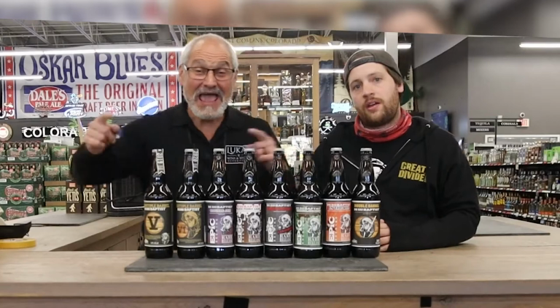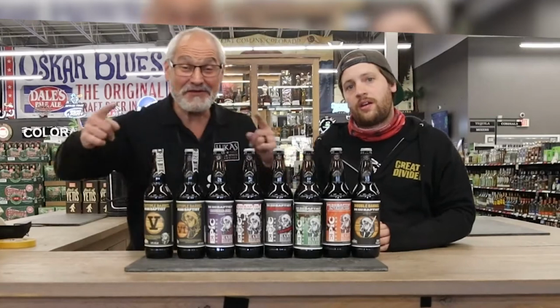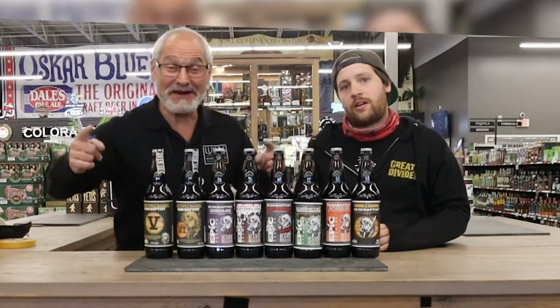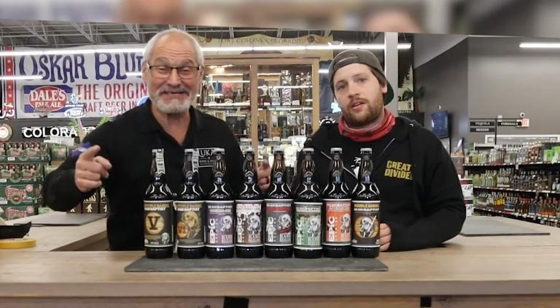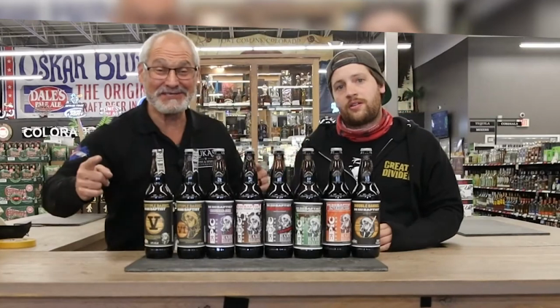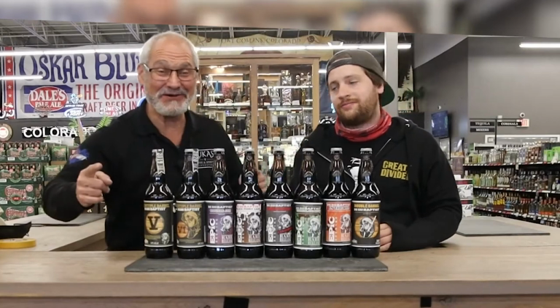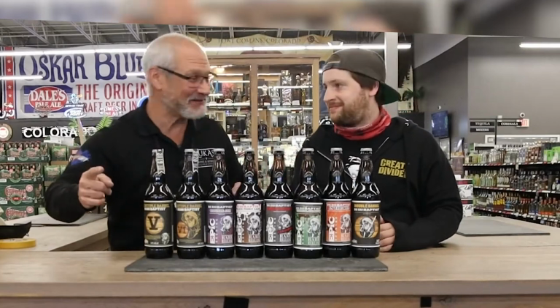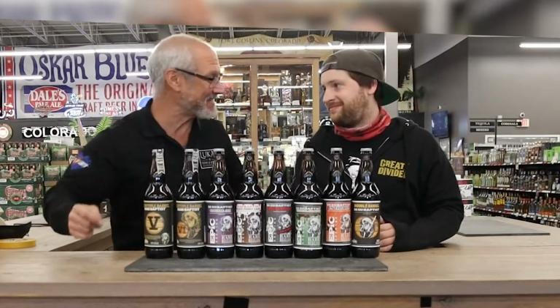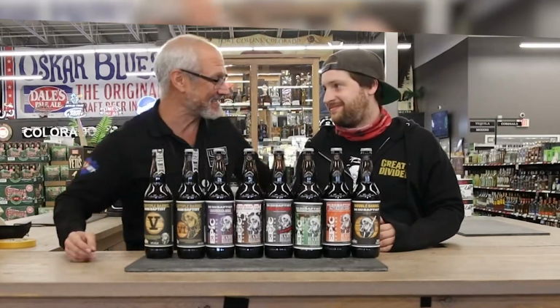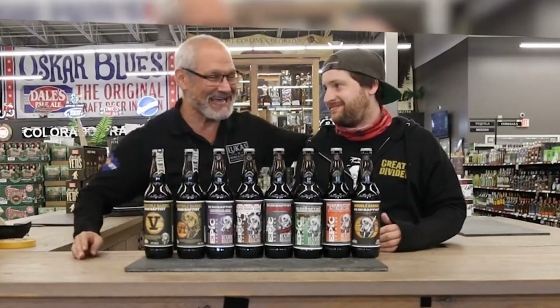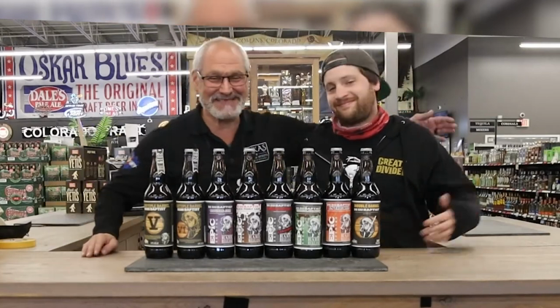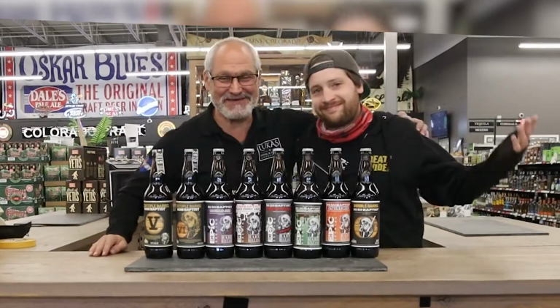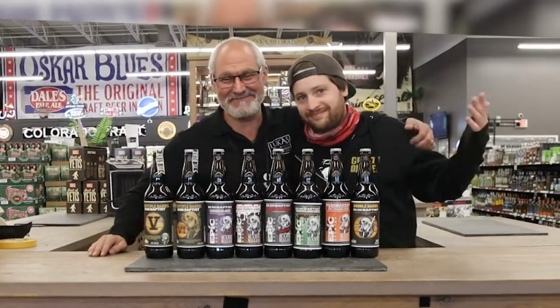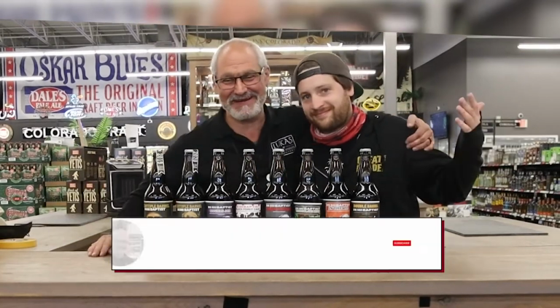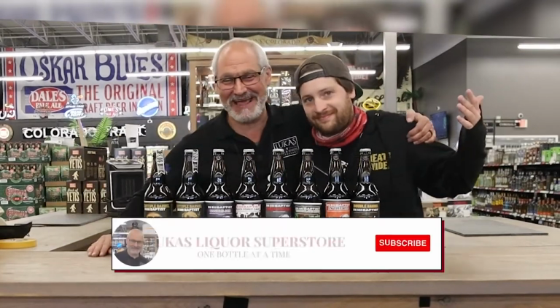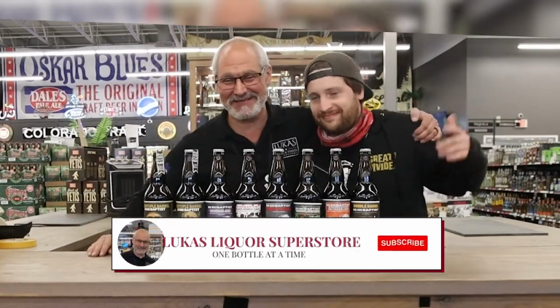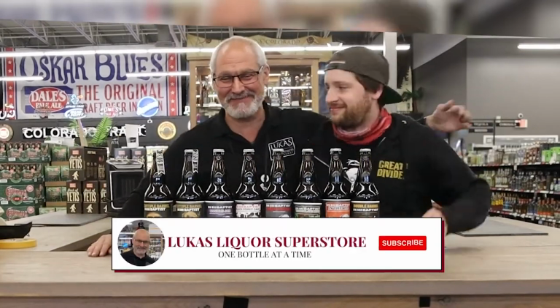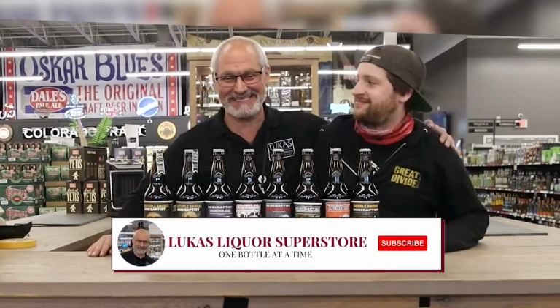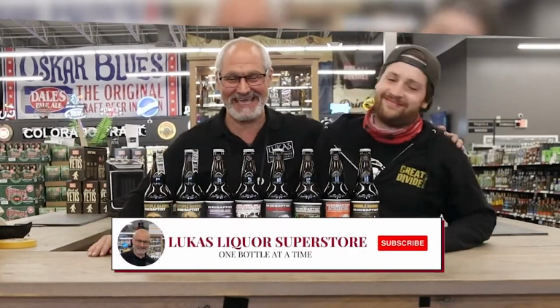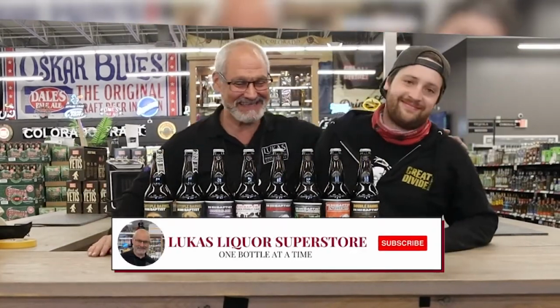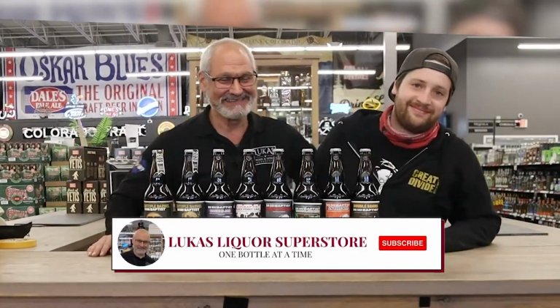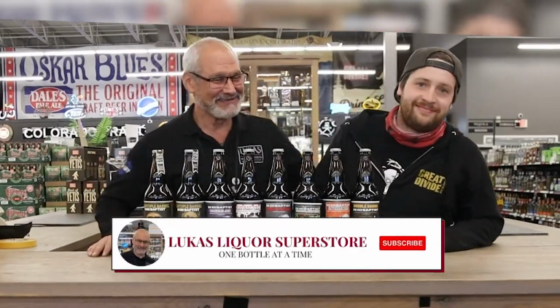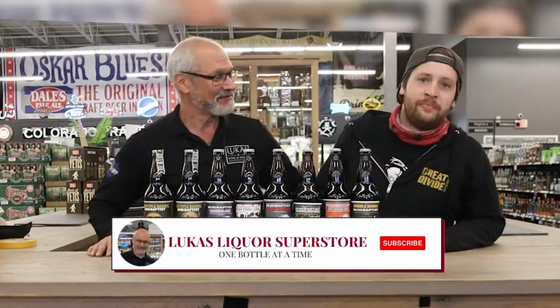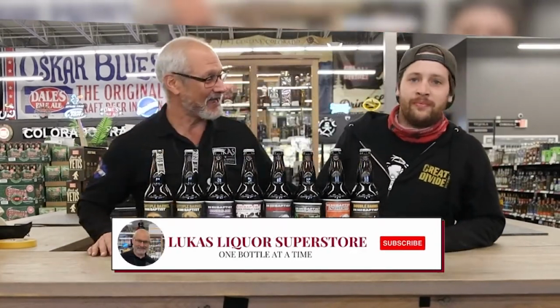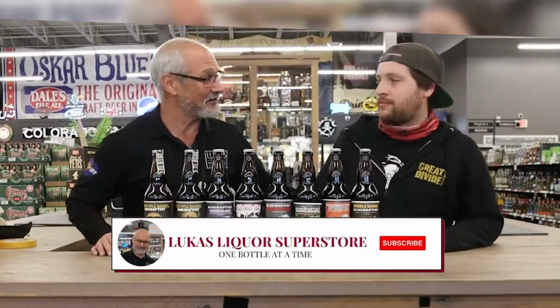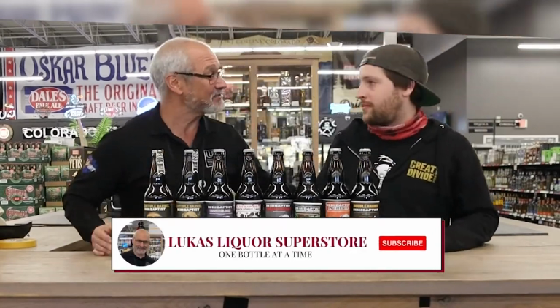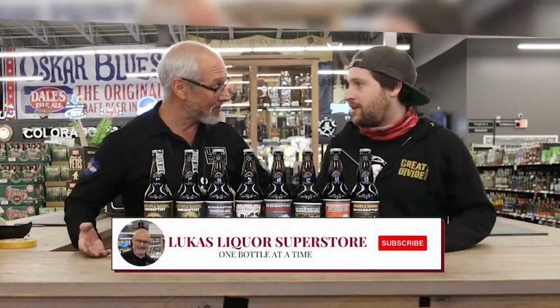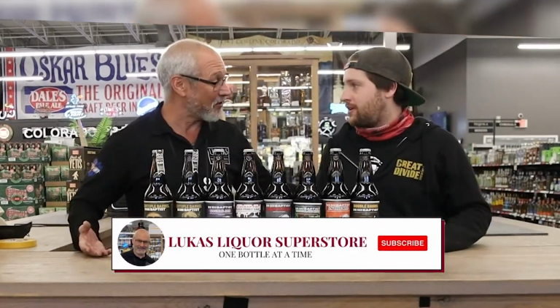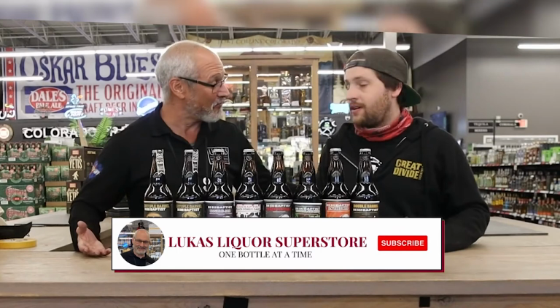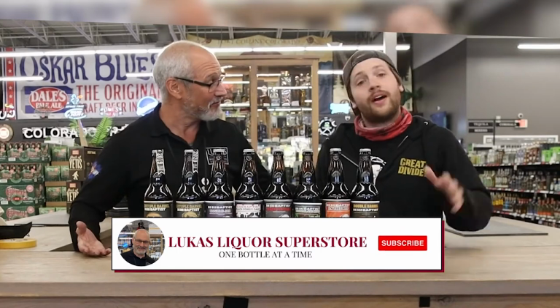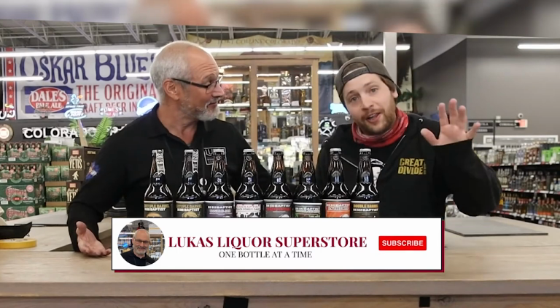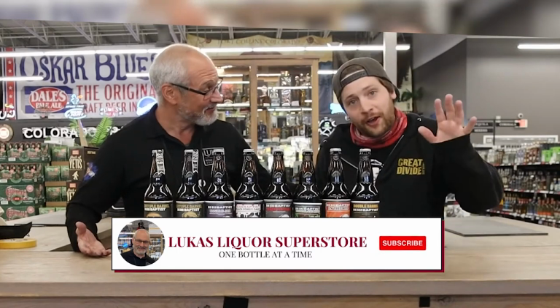Hey everybody, it's Joe Lucas. I got the big bear guy with me today. Tyler, say hello. Hello.